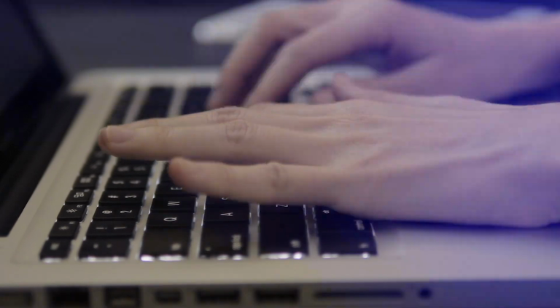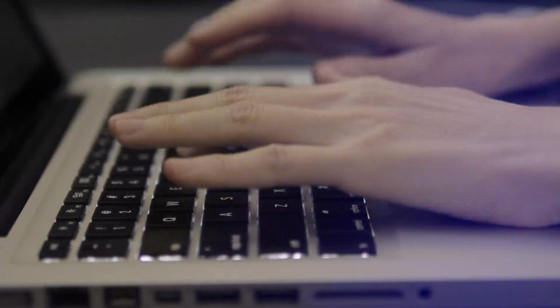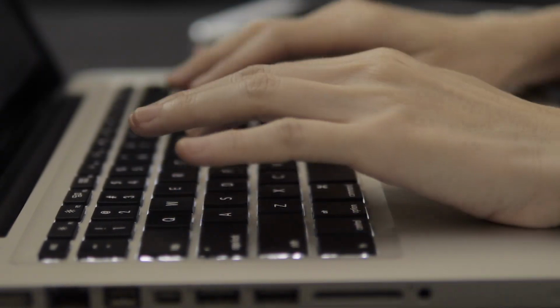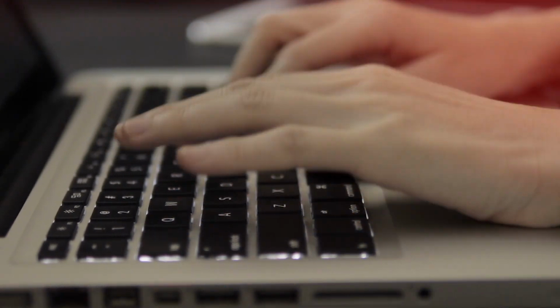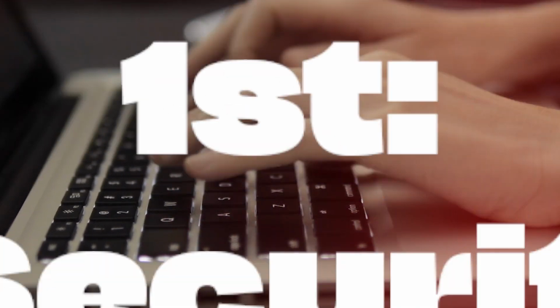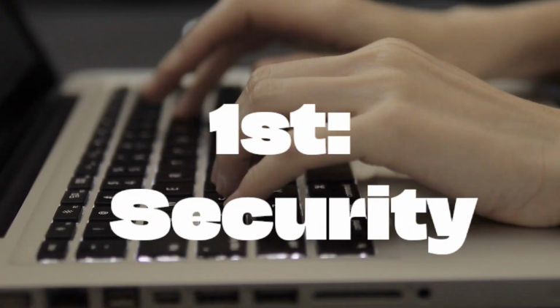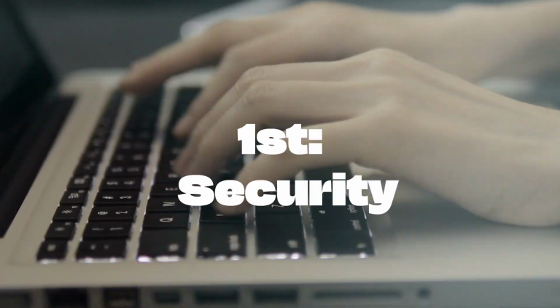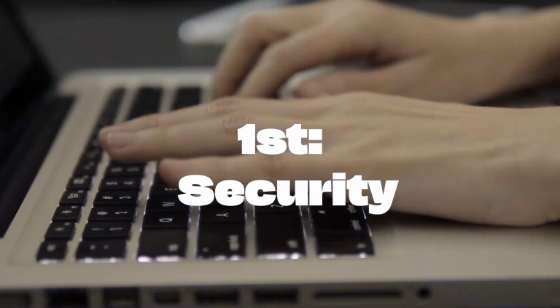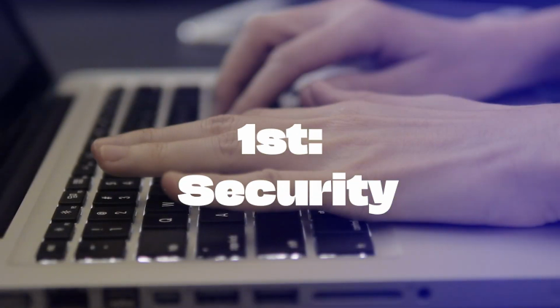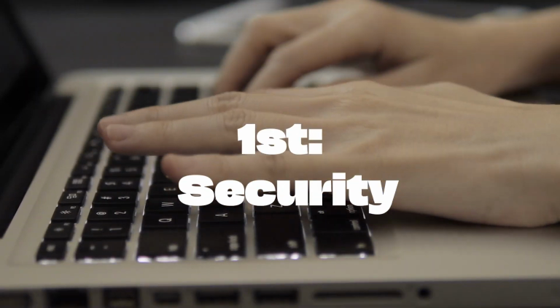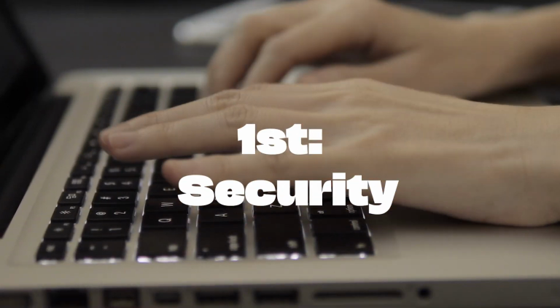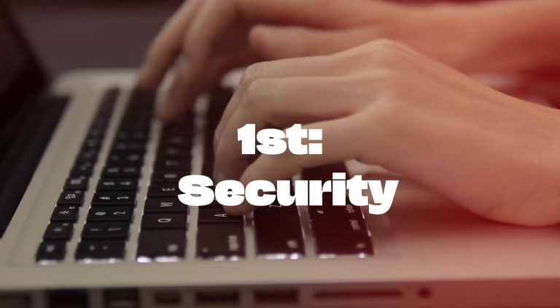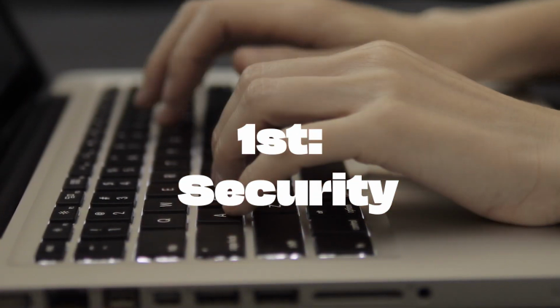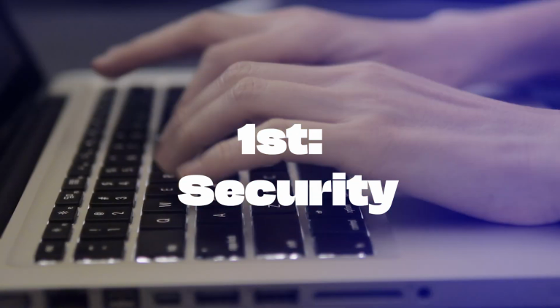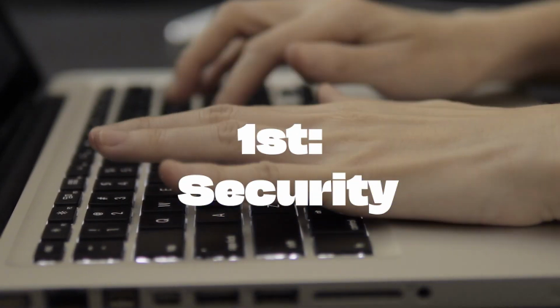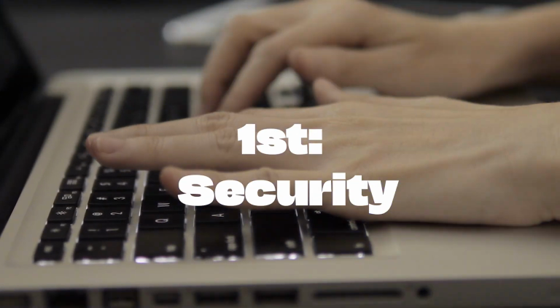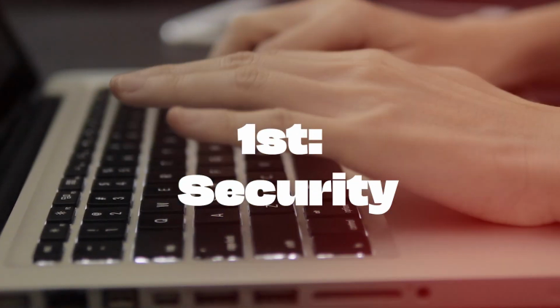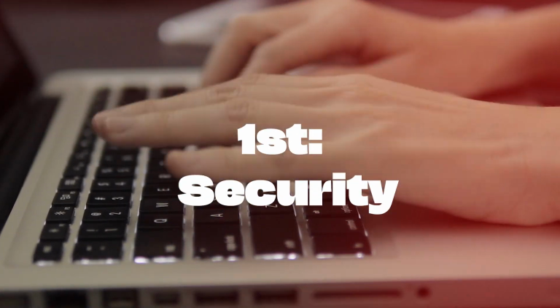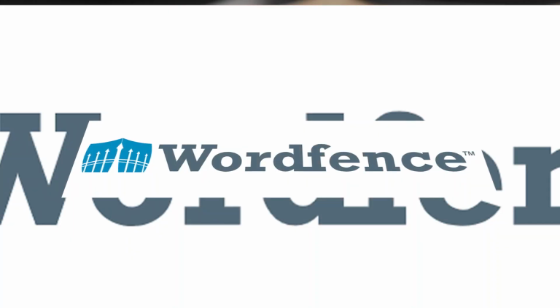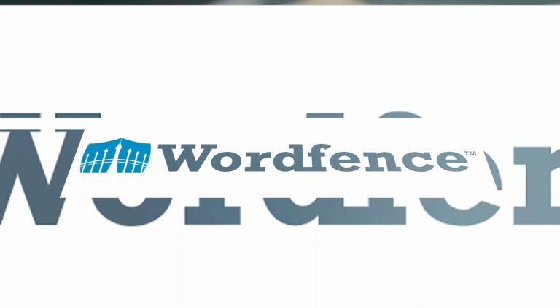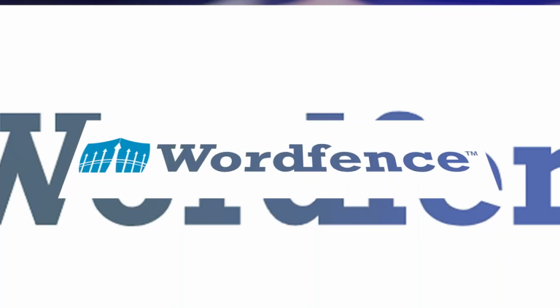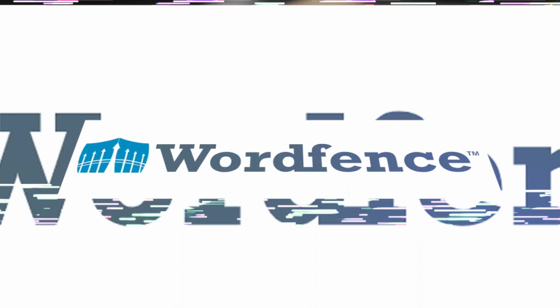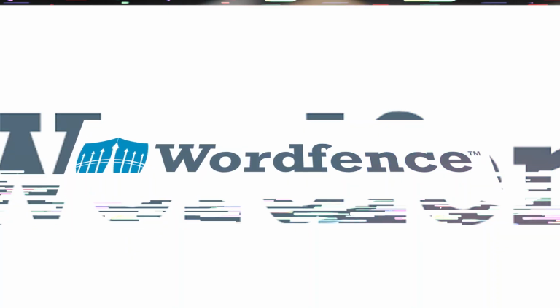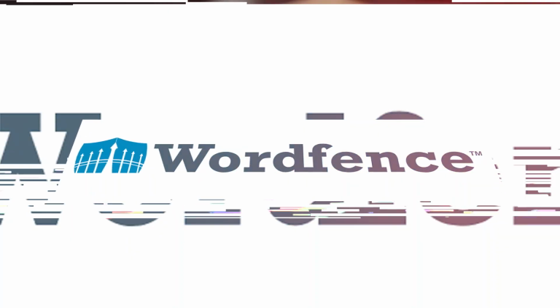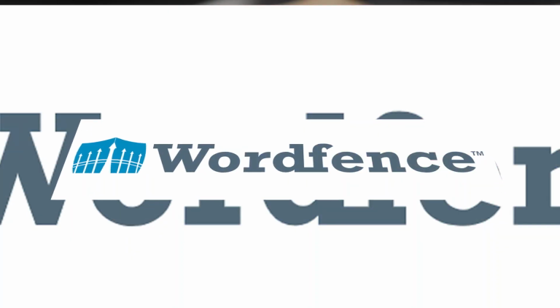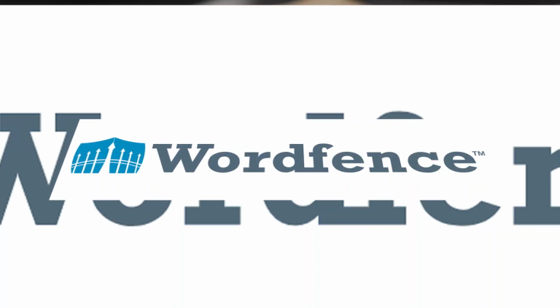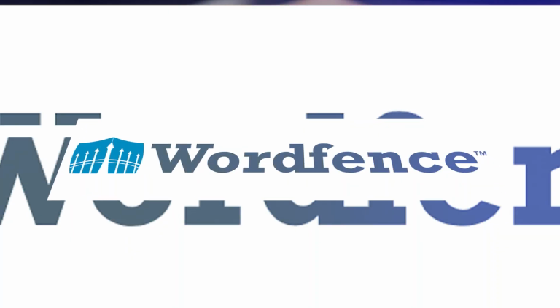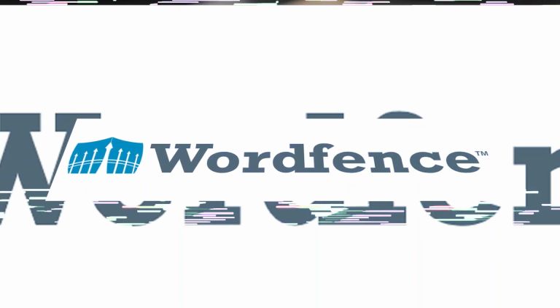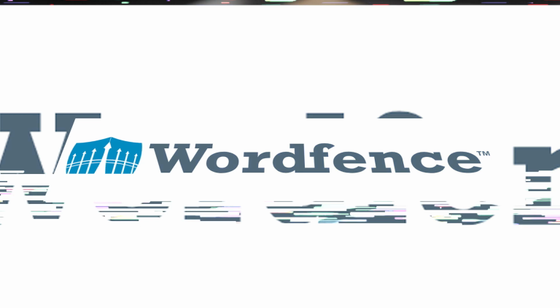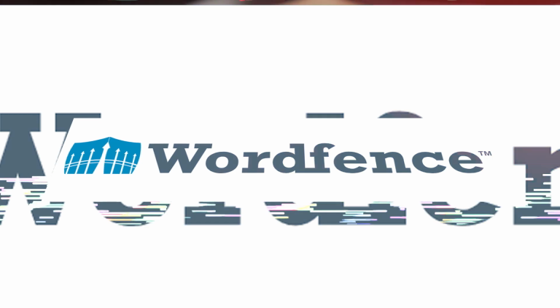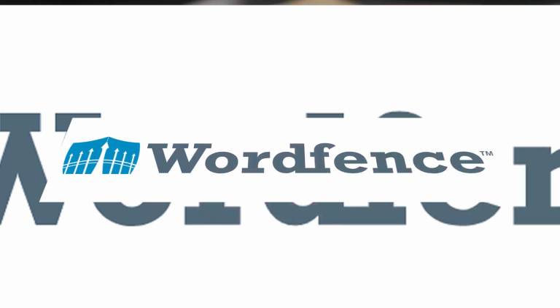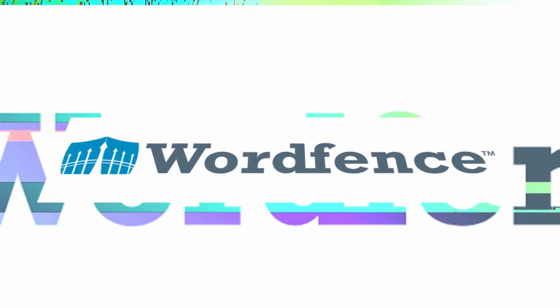First, security. Protect your website with plugins like WordFence and Sucuri, keeping hackers at bay.